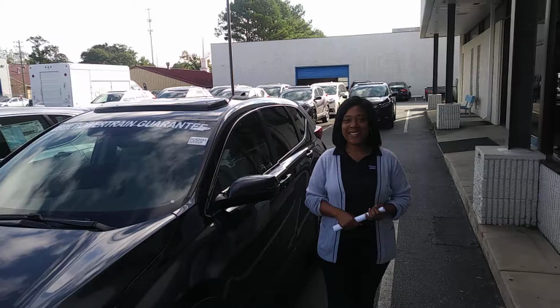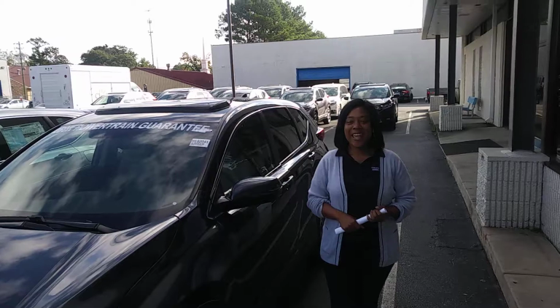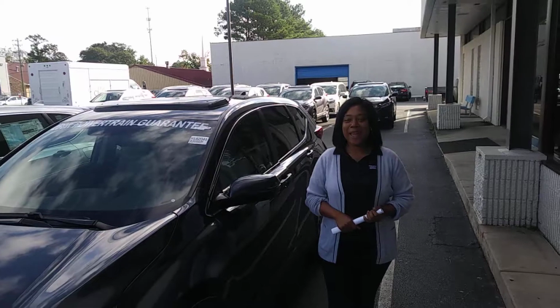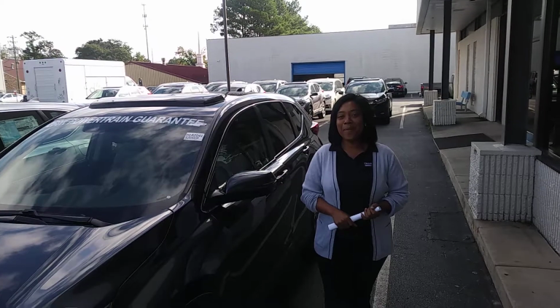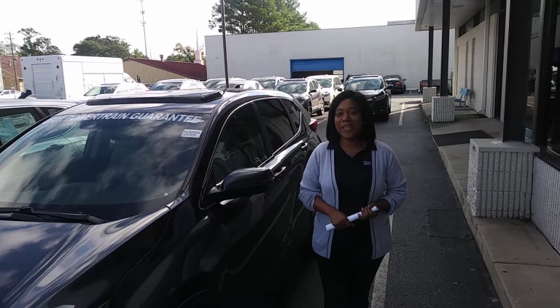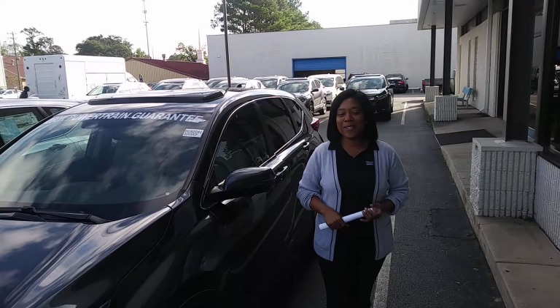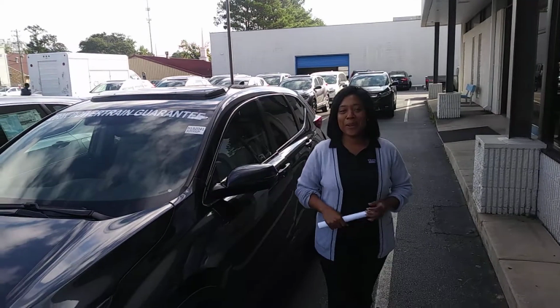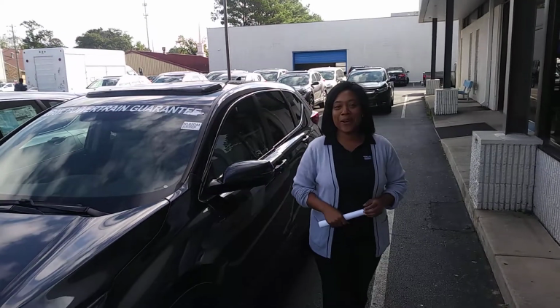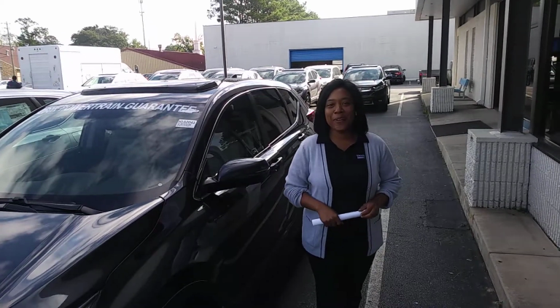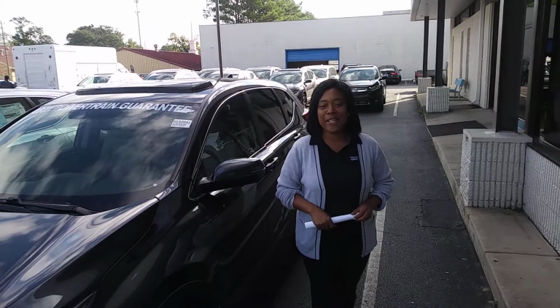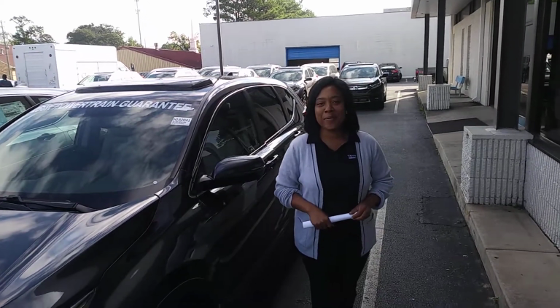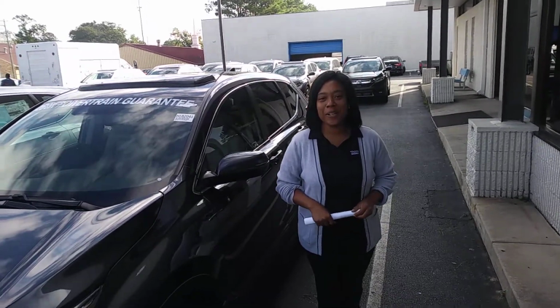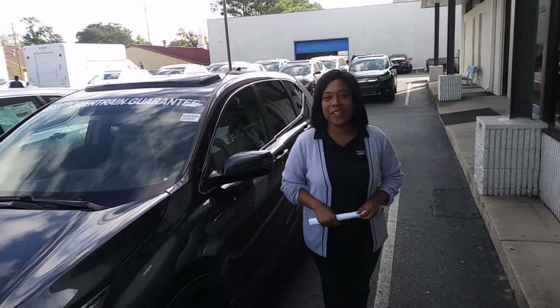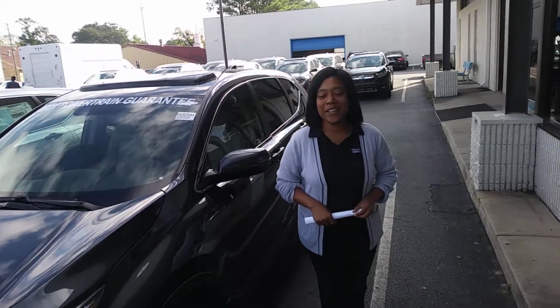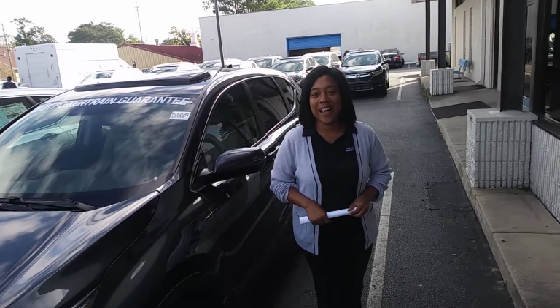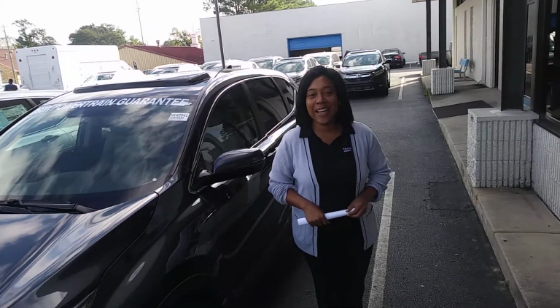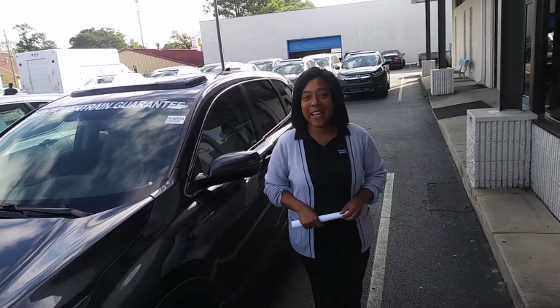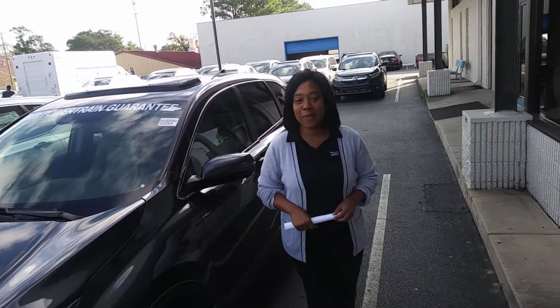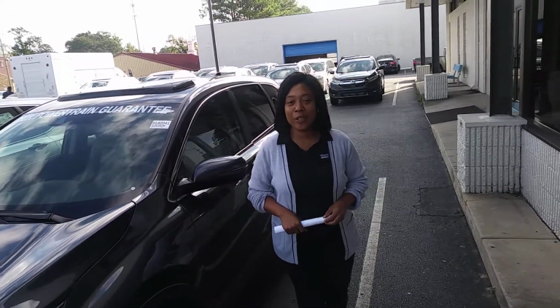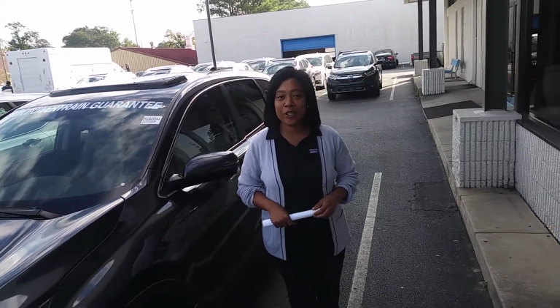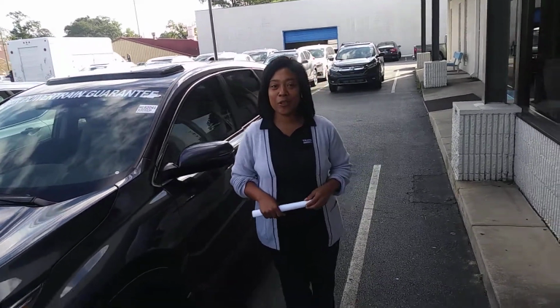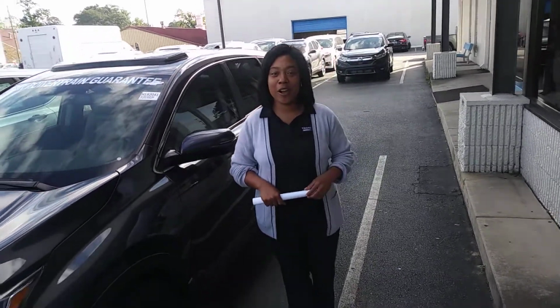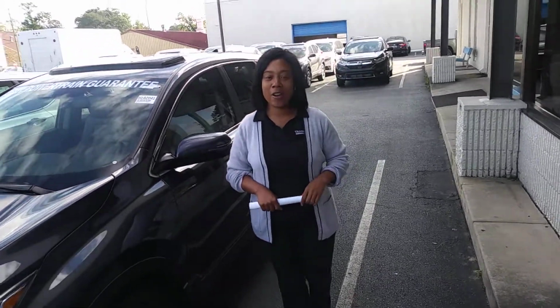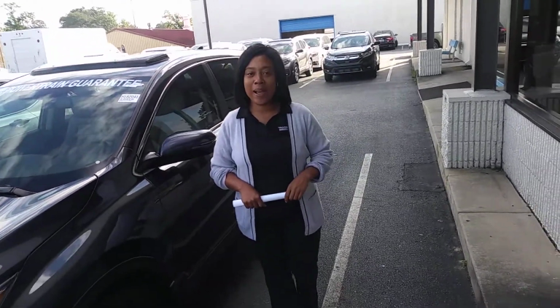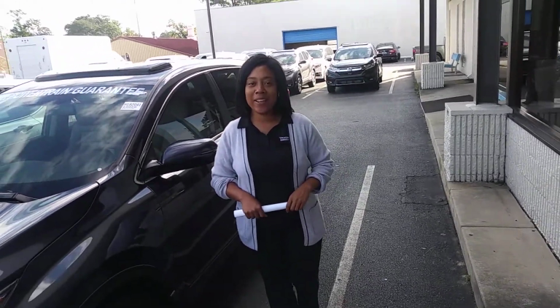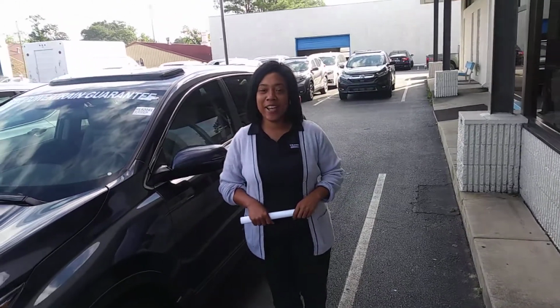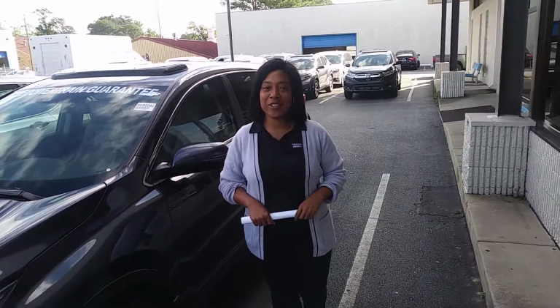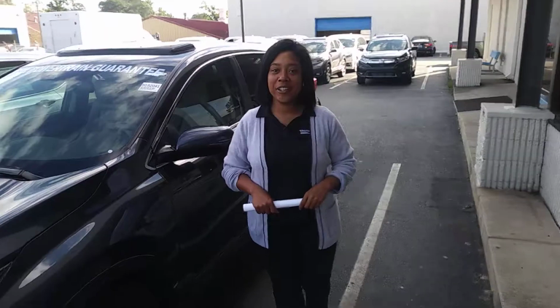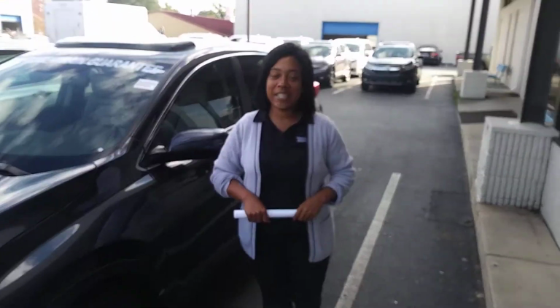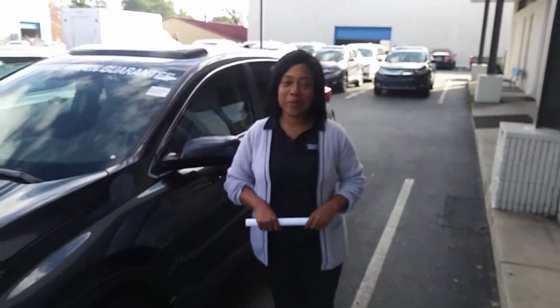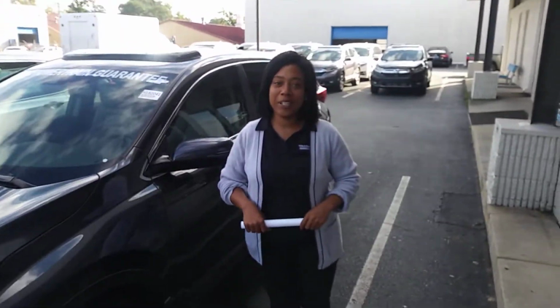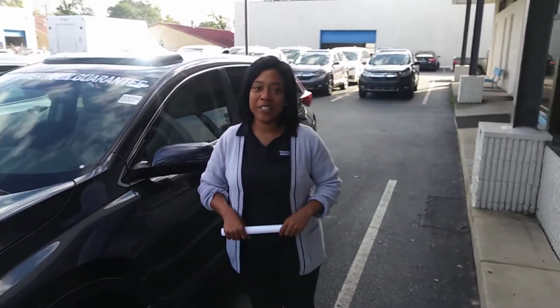Hey Mimi, it's Mary over at TM Run Honda. I am your TrueCar Auto Buying Advisor here at TM Run Honda.